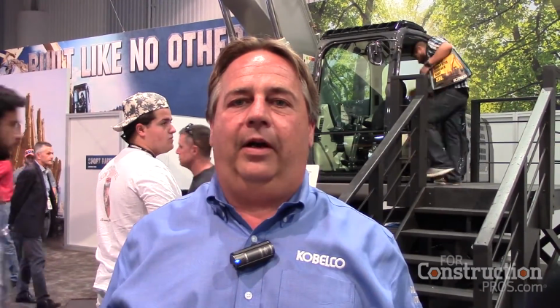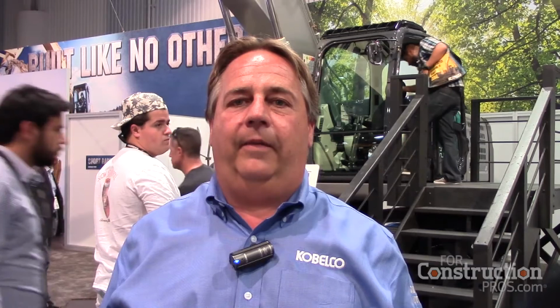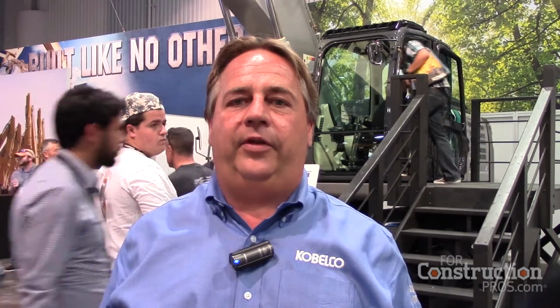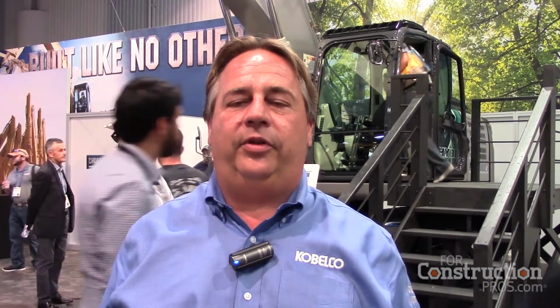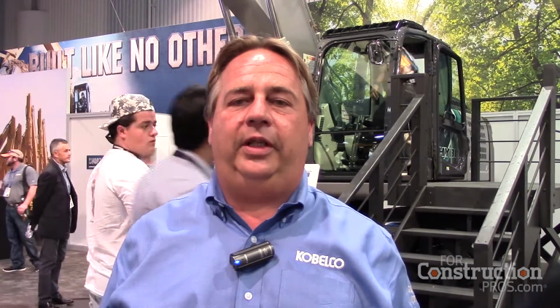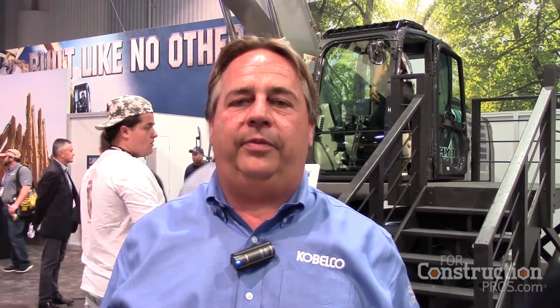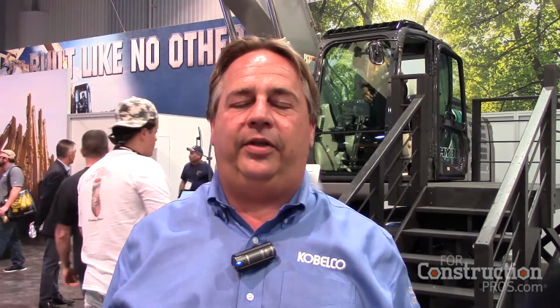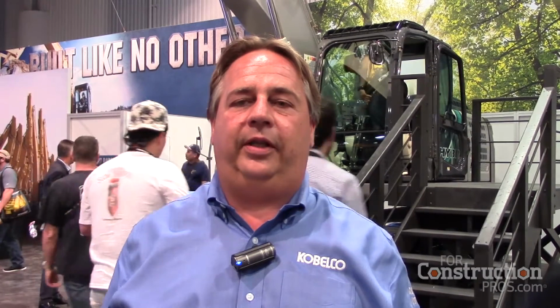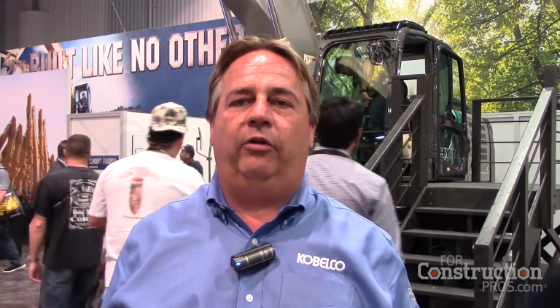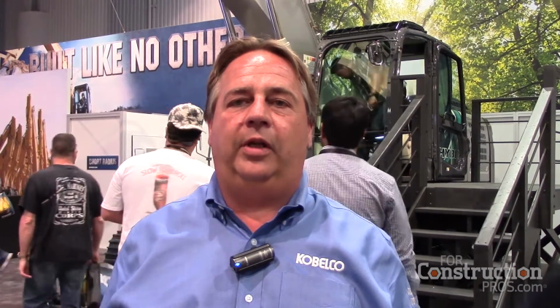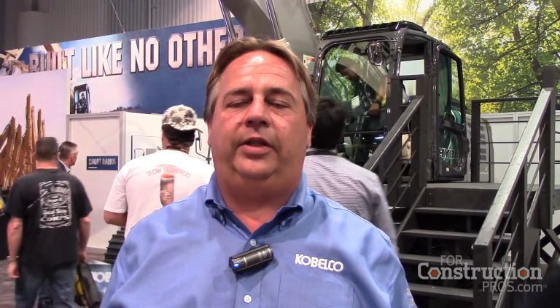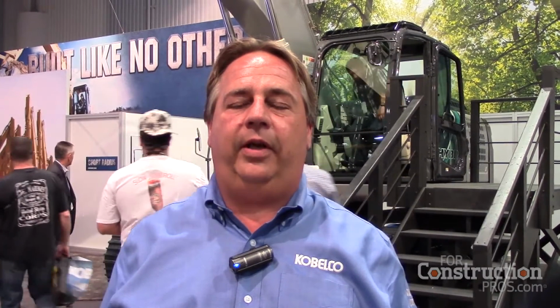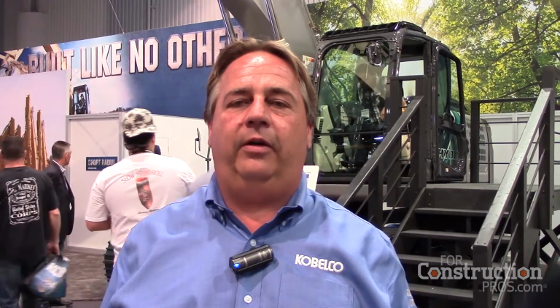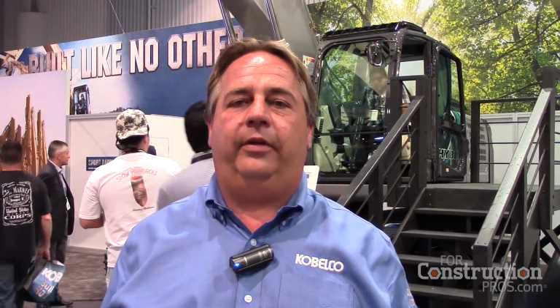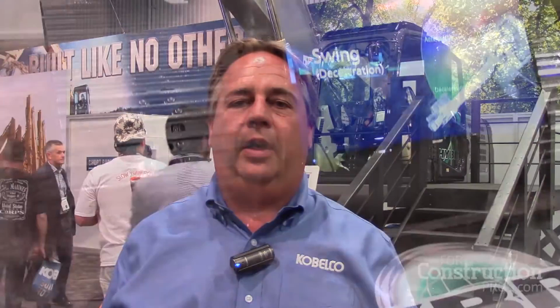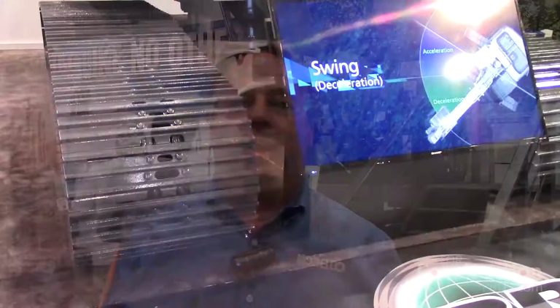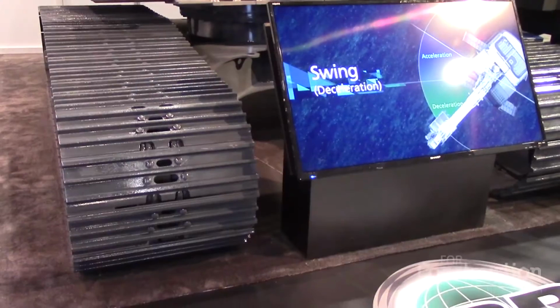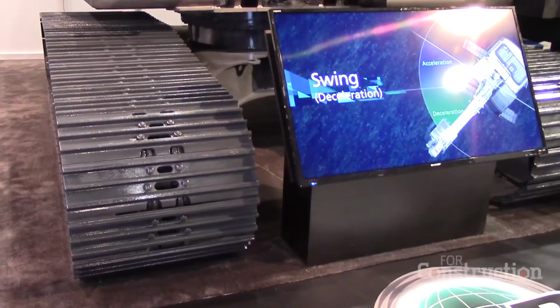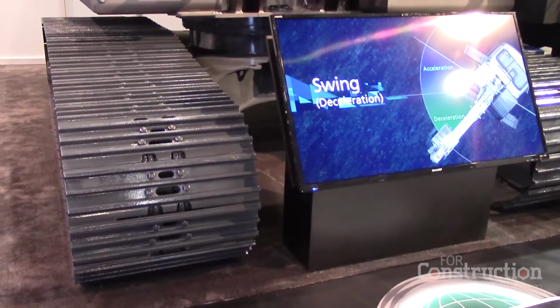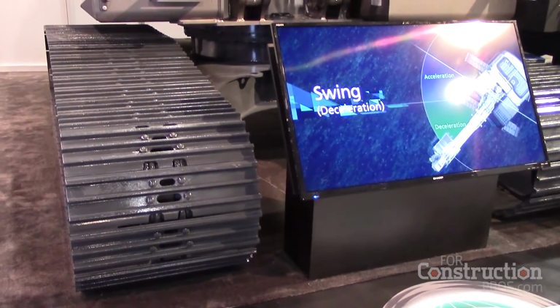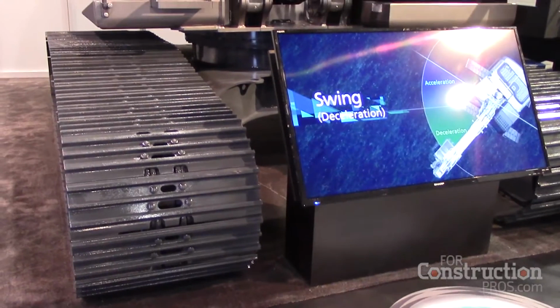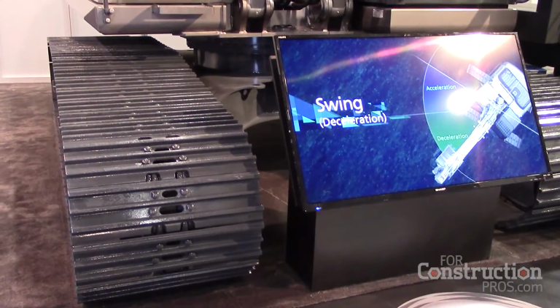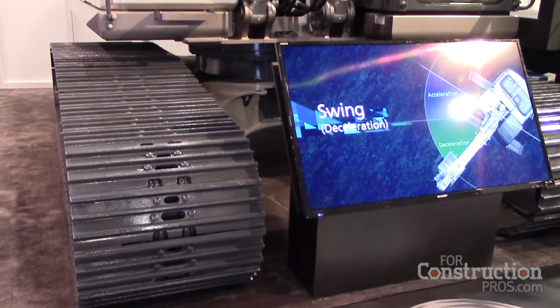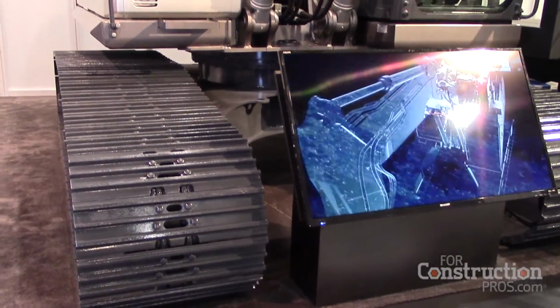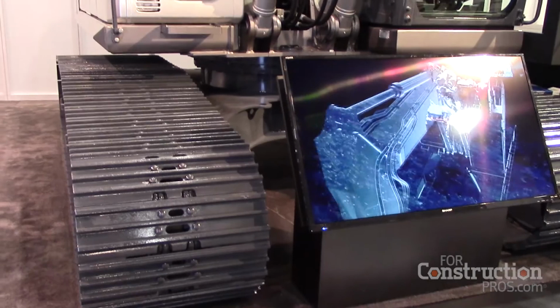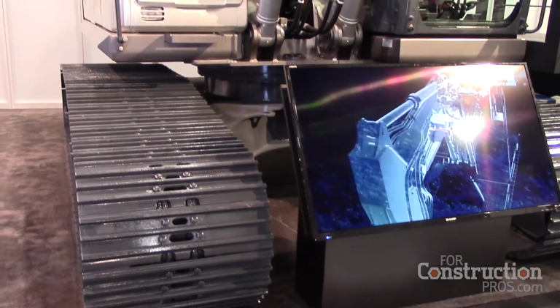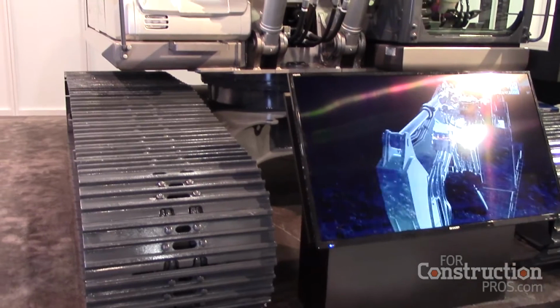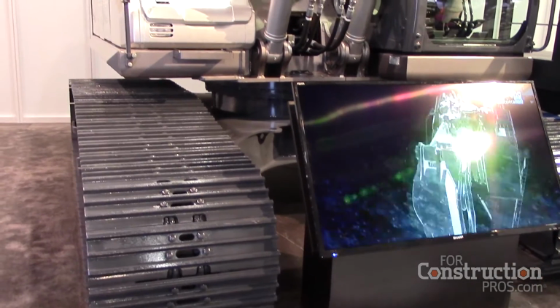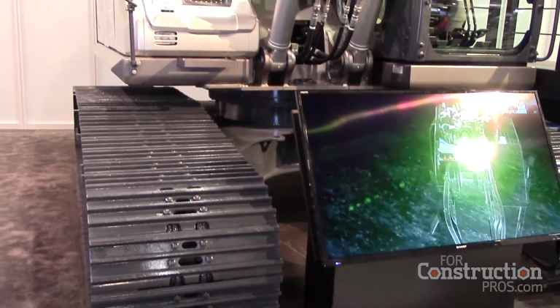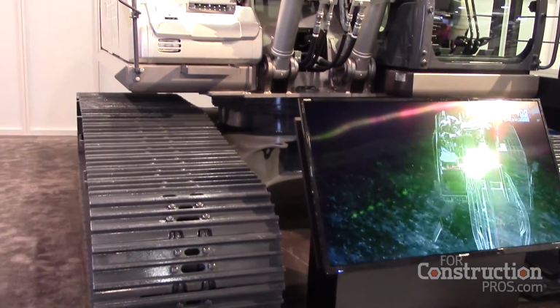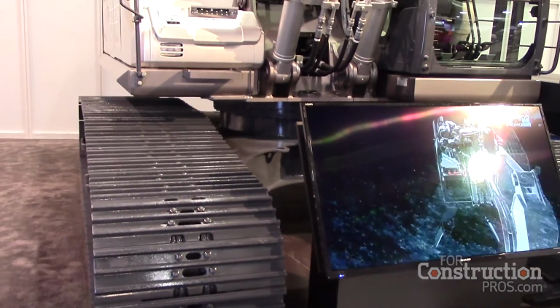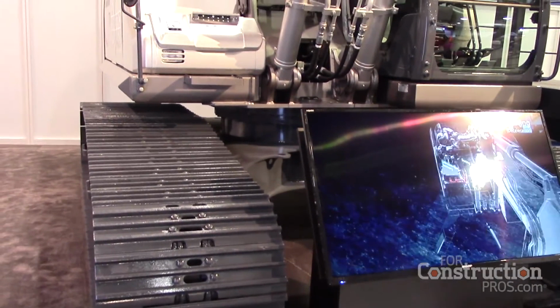This machine is basically a normal excavator with an electric swing motor. It functions just like a normal excavator.